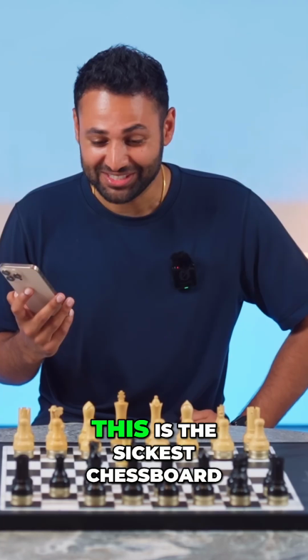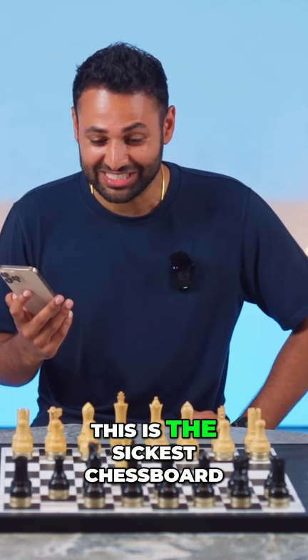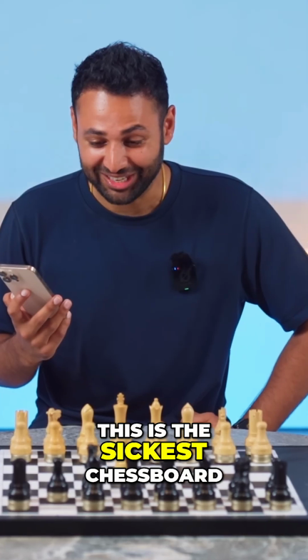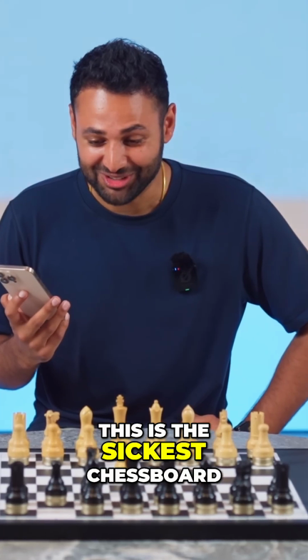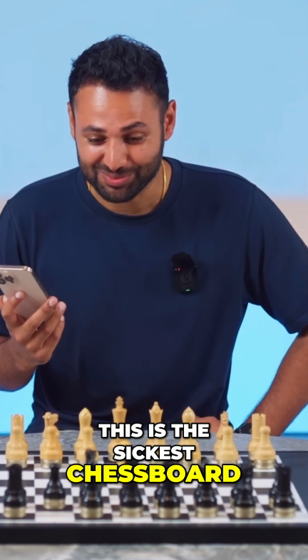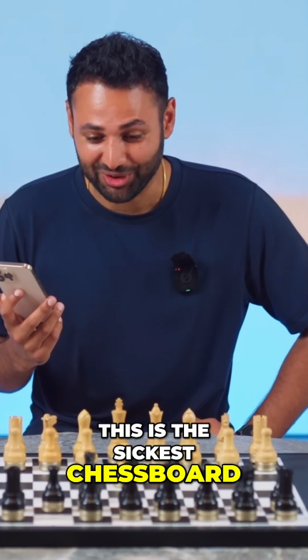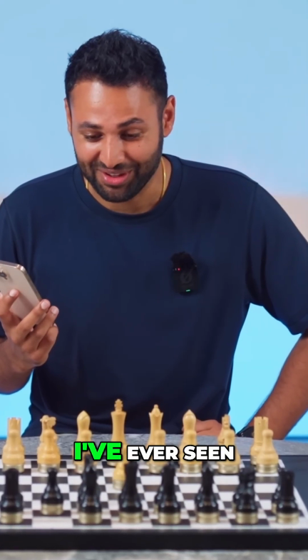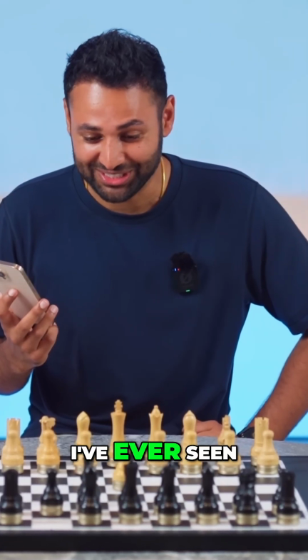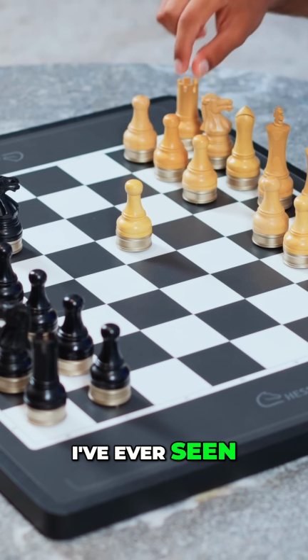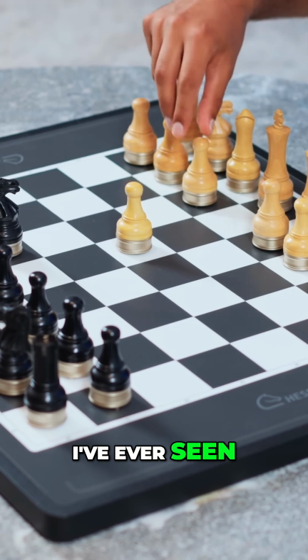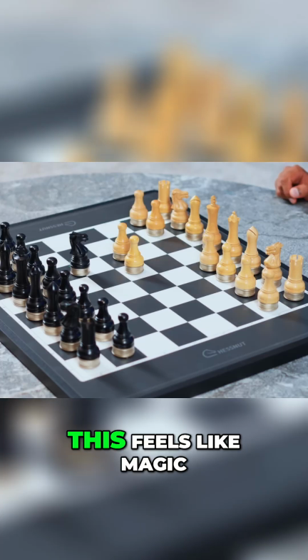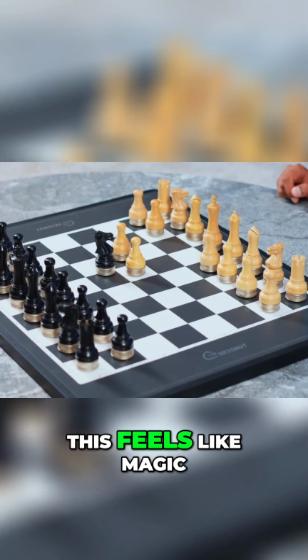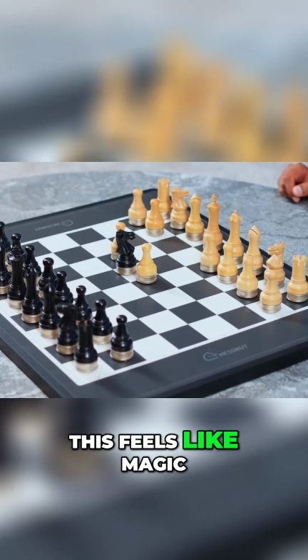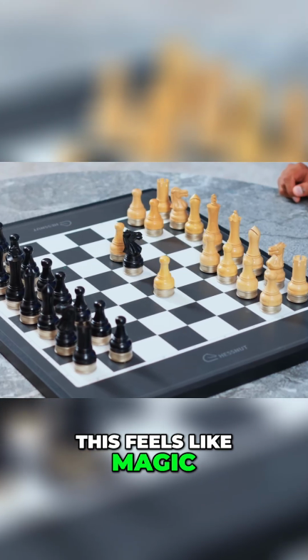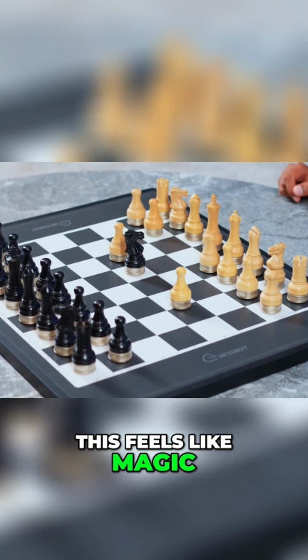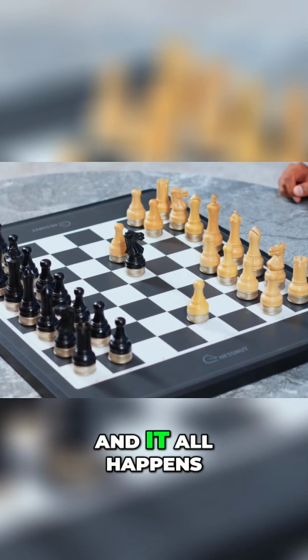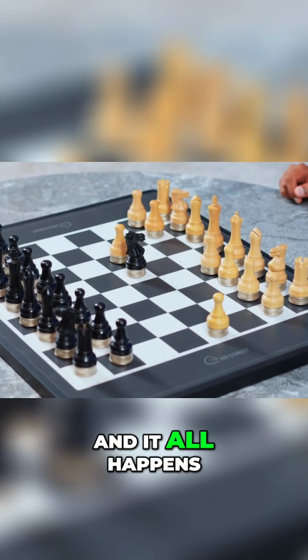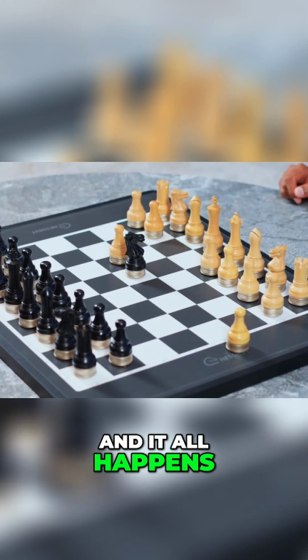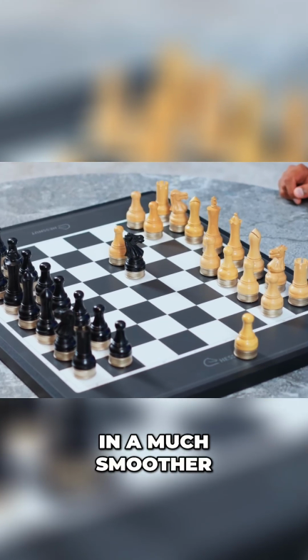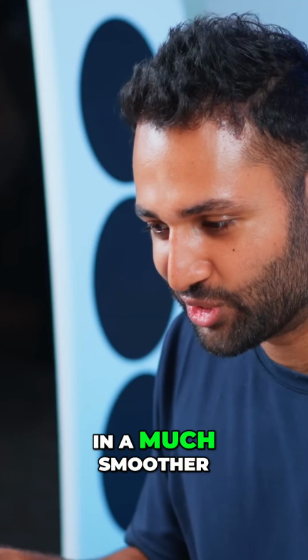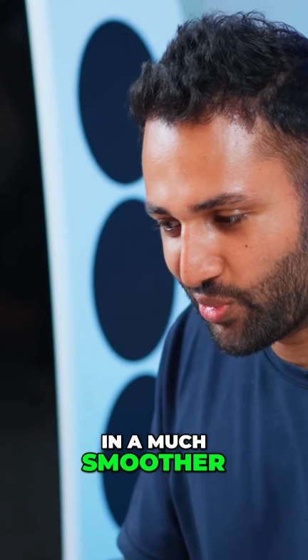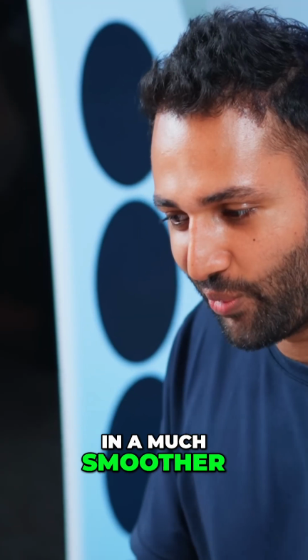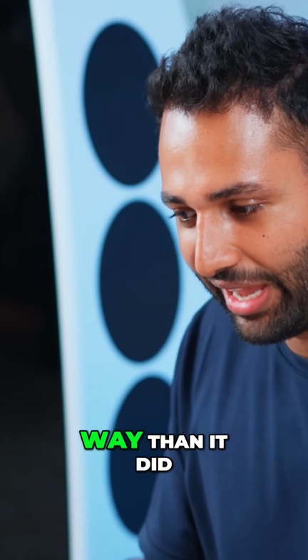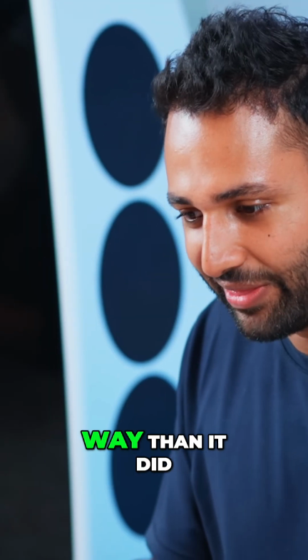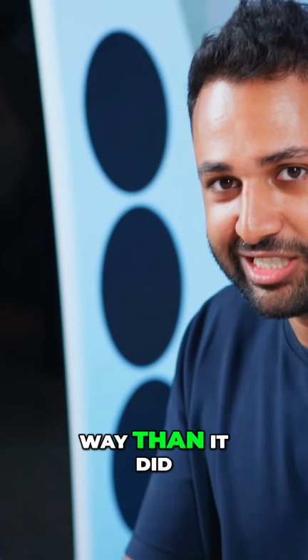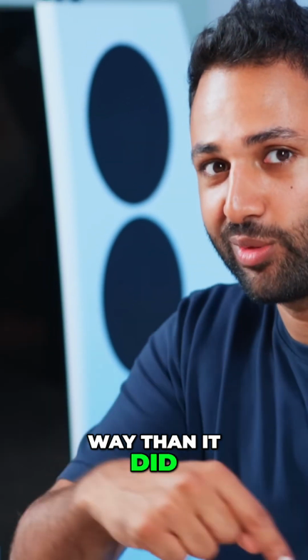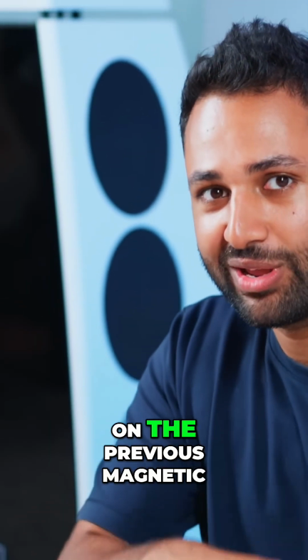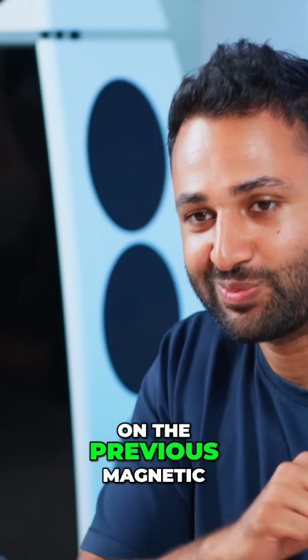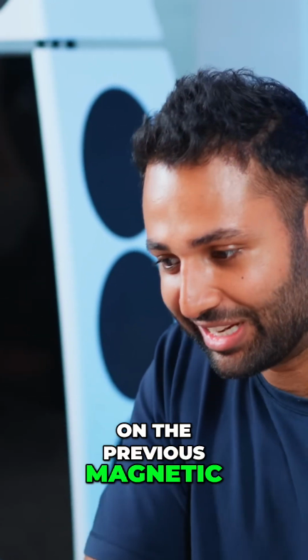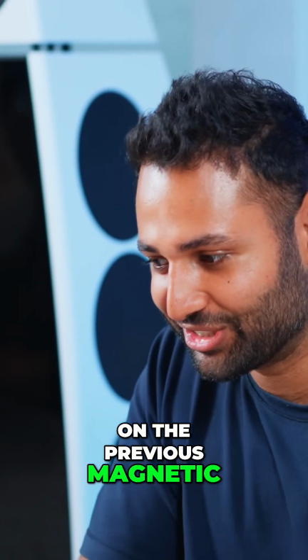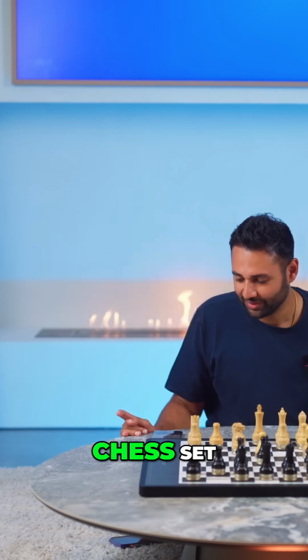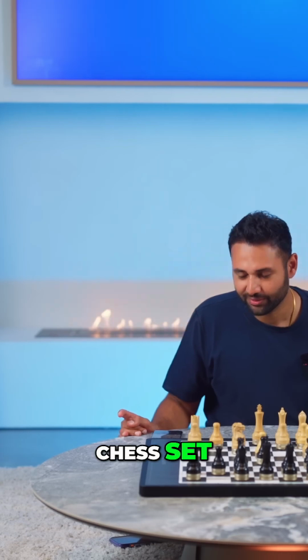This is the sickest chessboard I've ever seen. This feels like magic, and it all happens in a much smoother way than it did on the previous magnetic chess set.